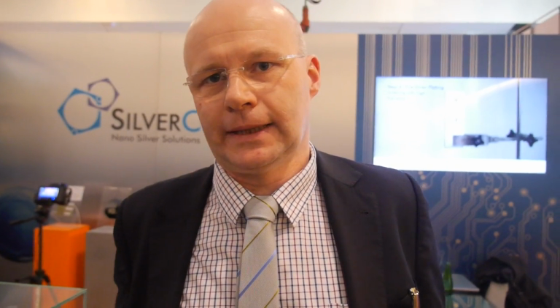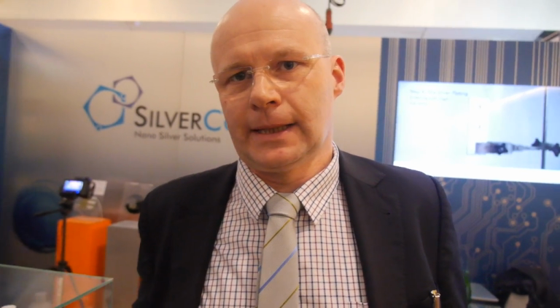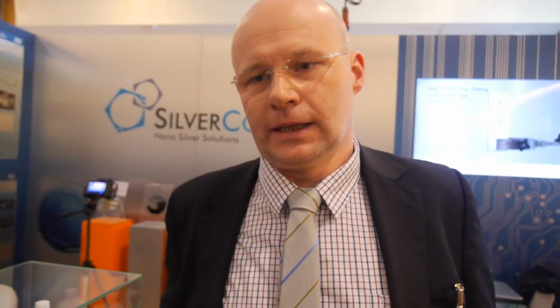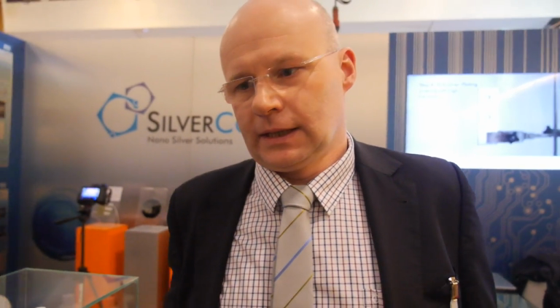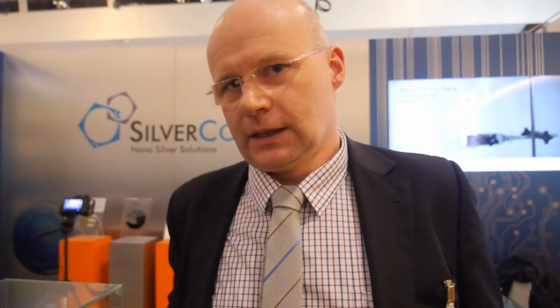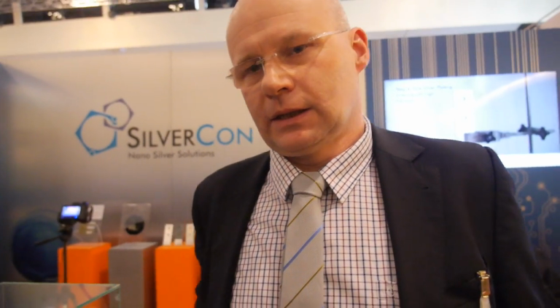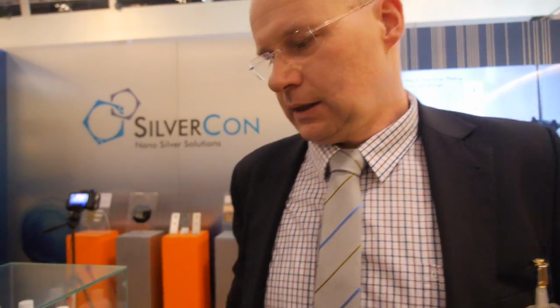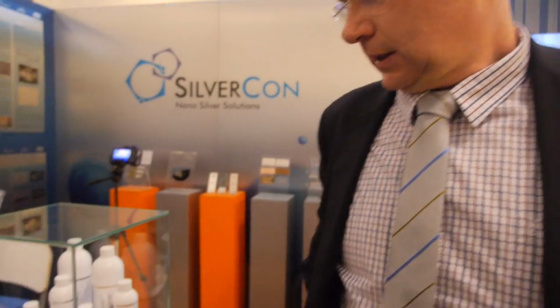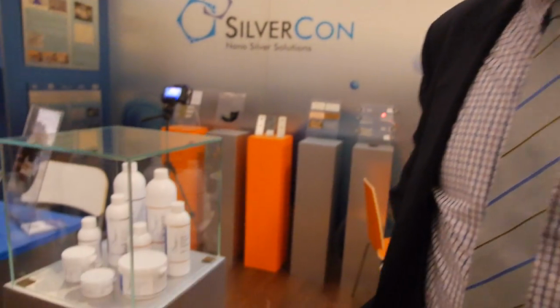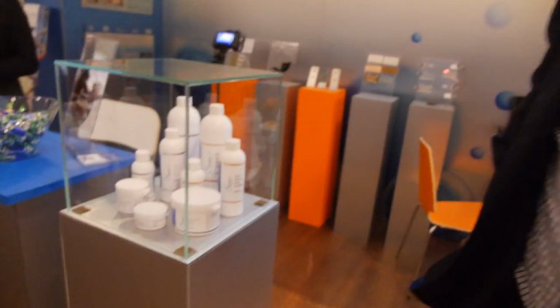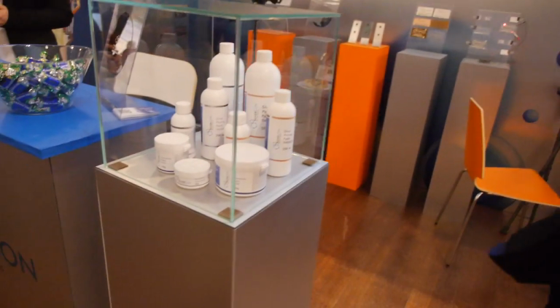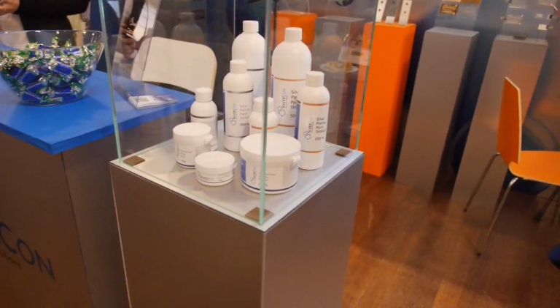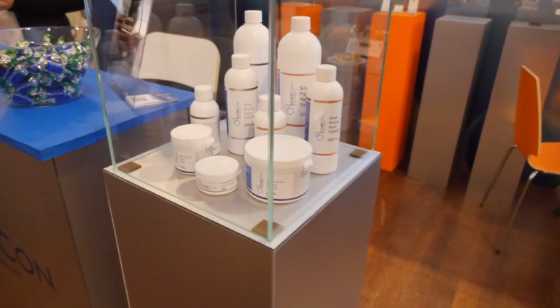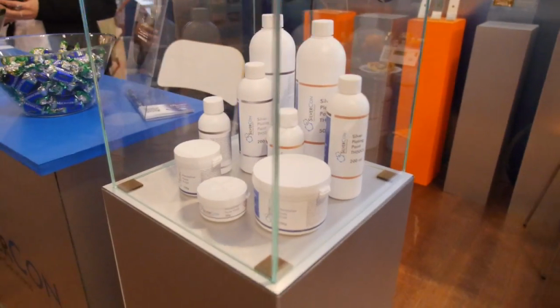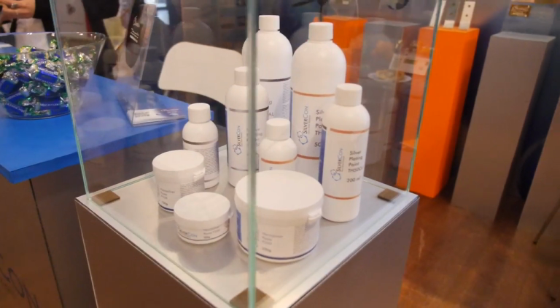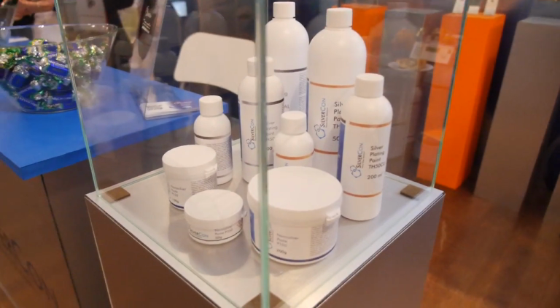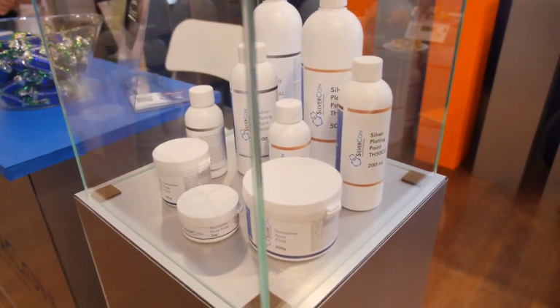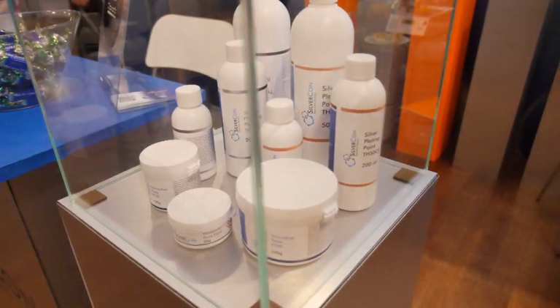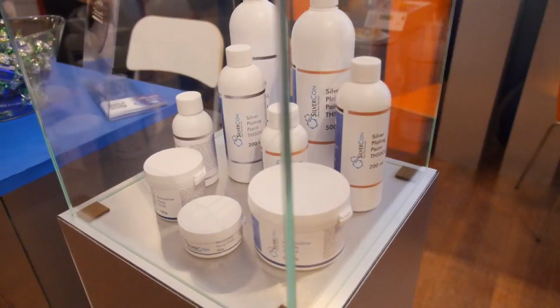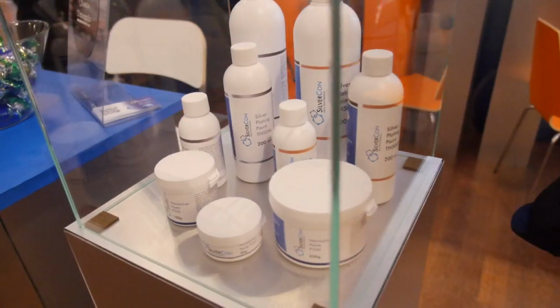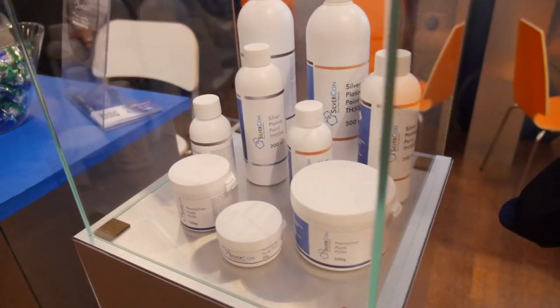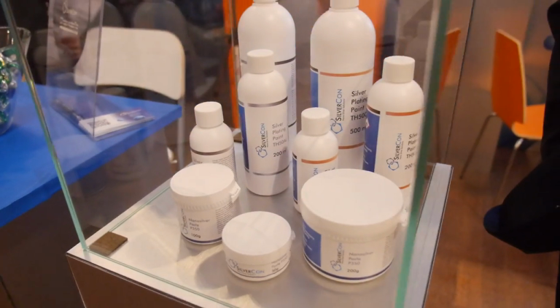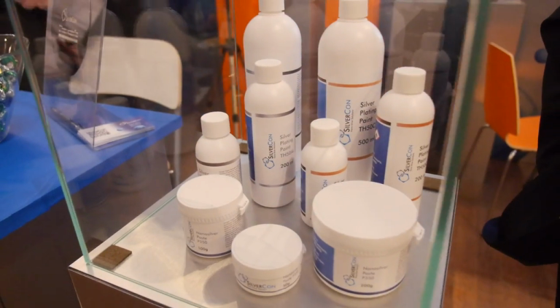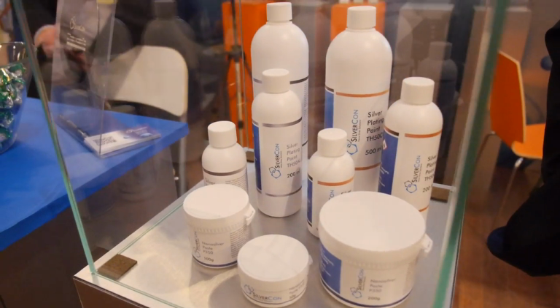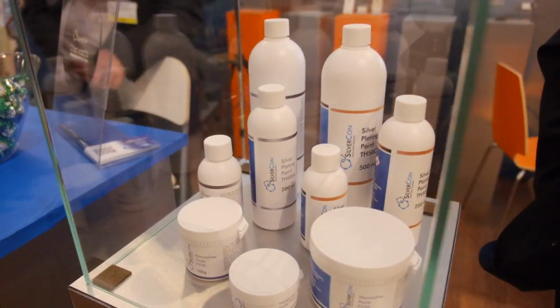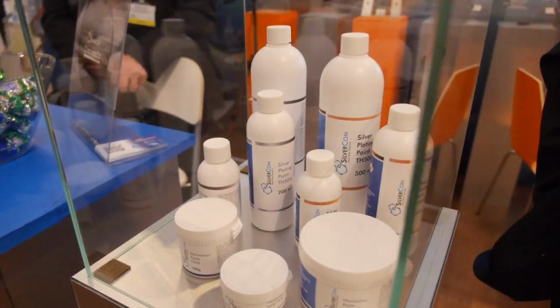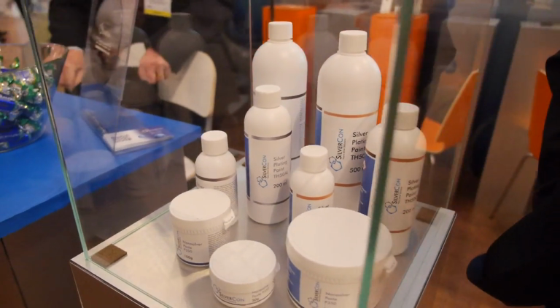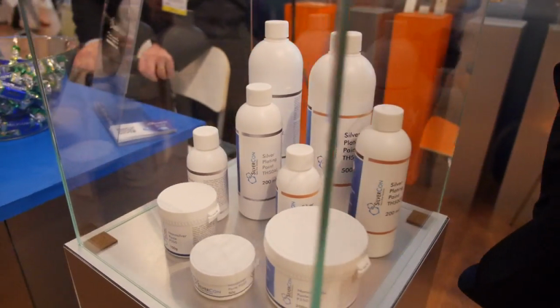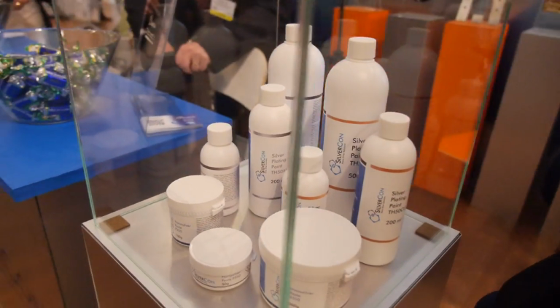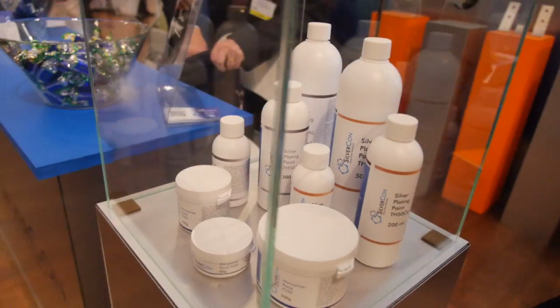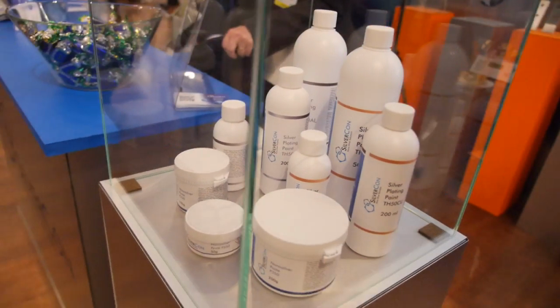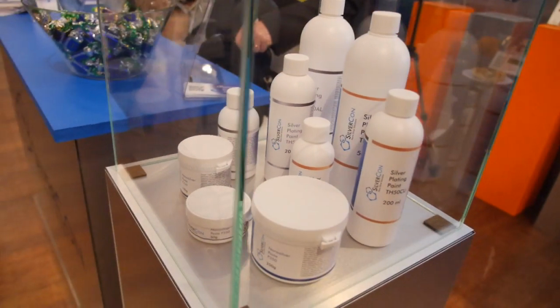These are our products in different forms. We have paste, we have paint.